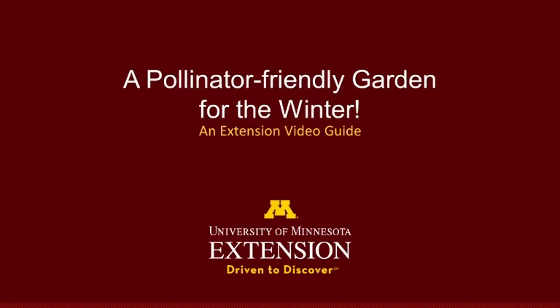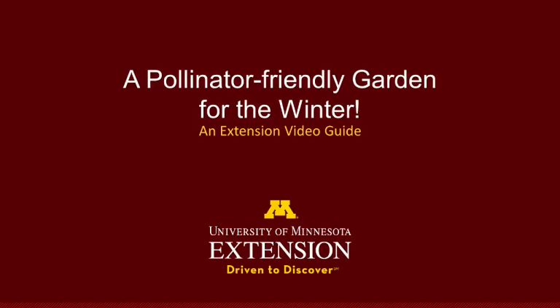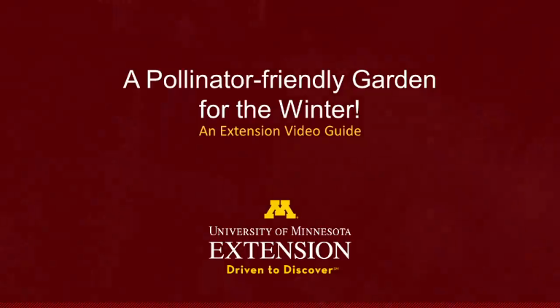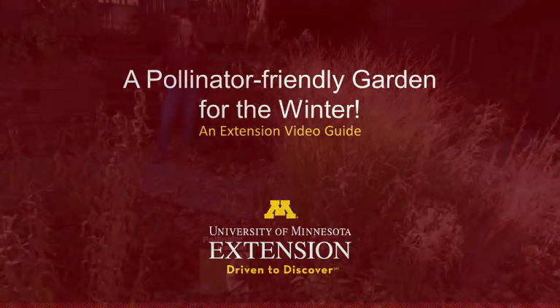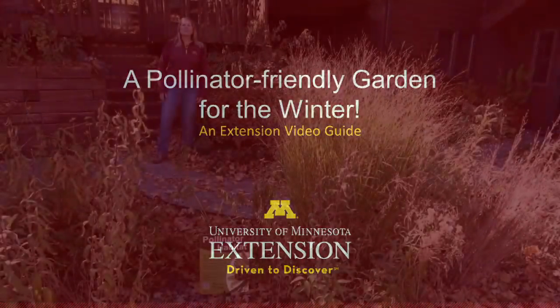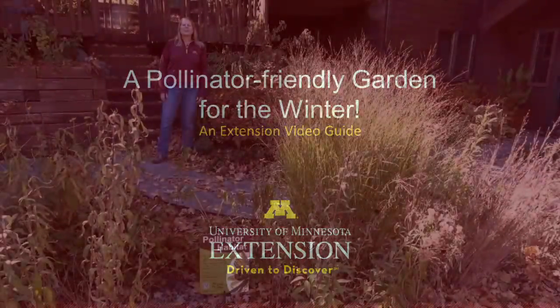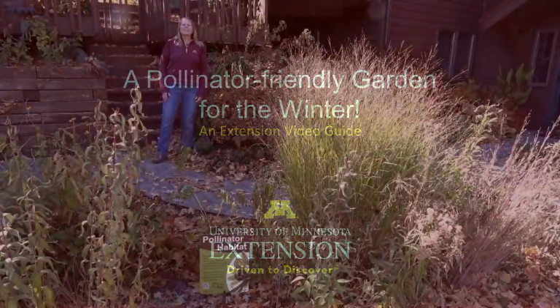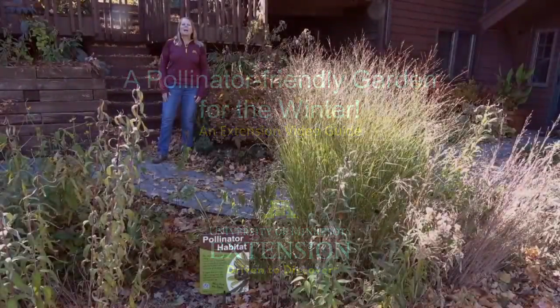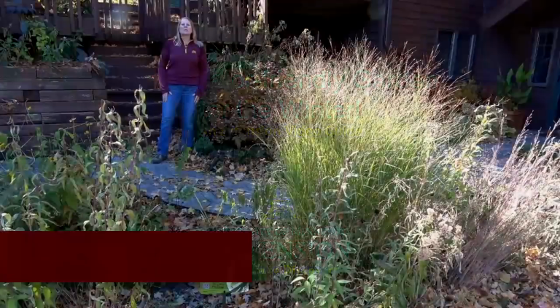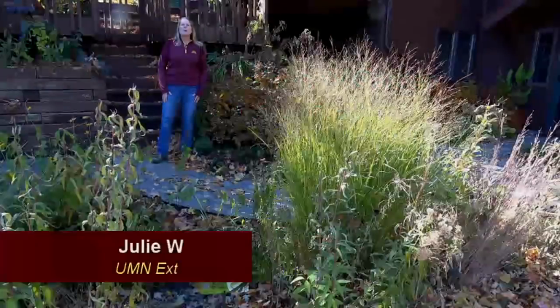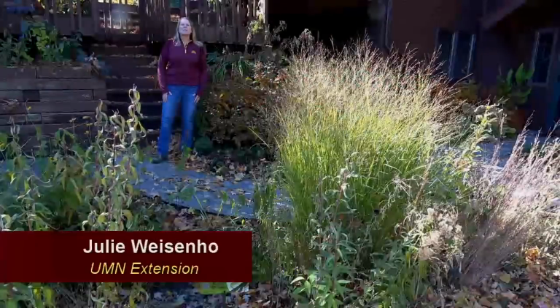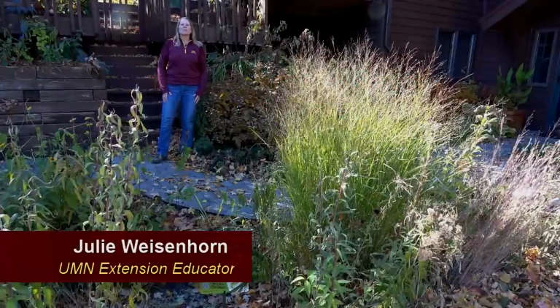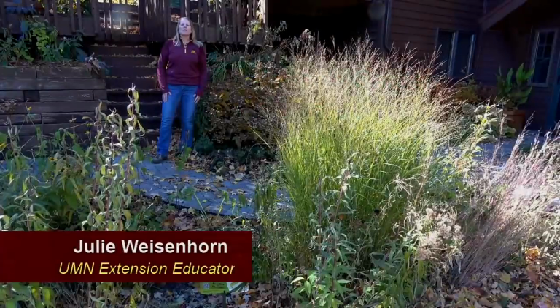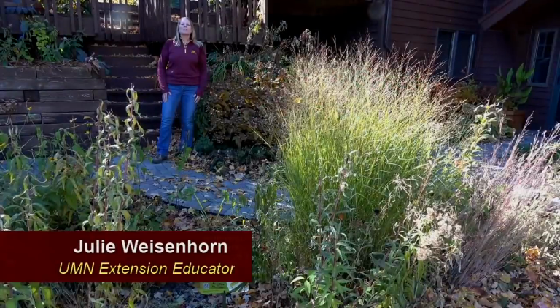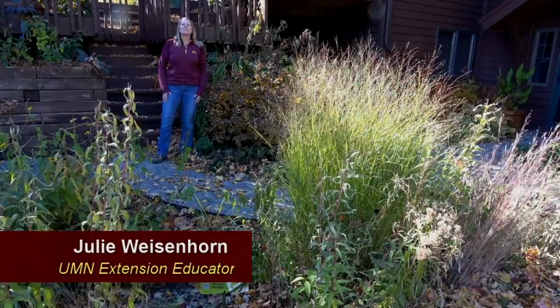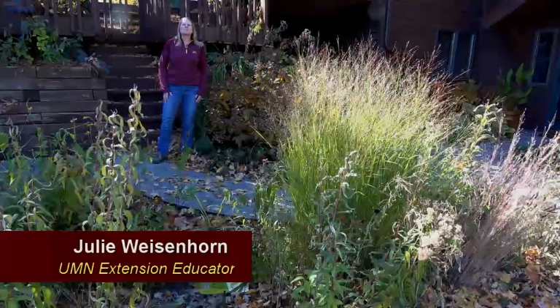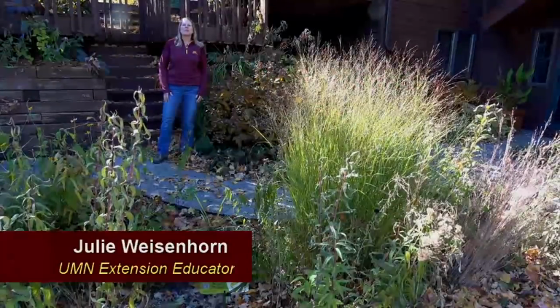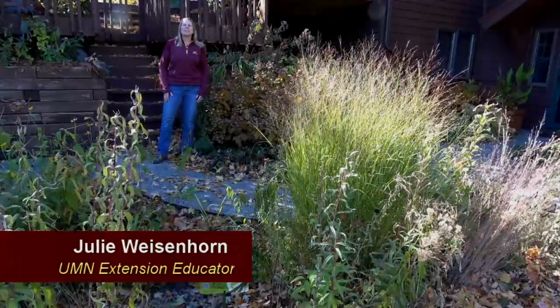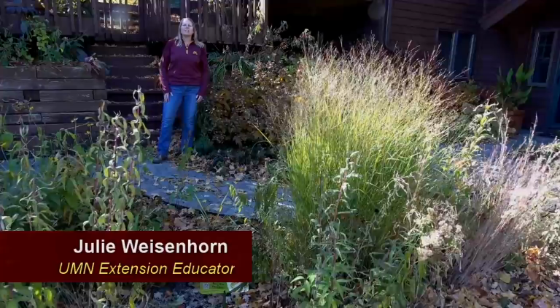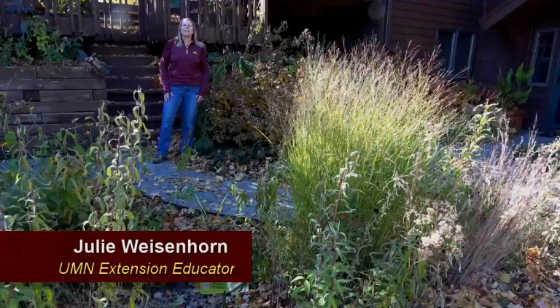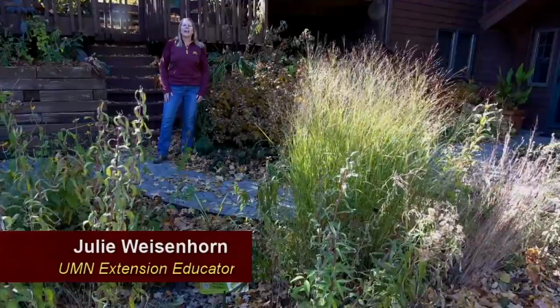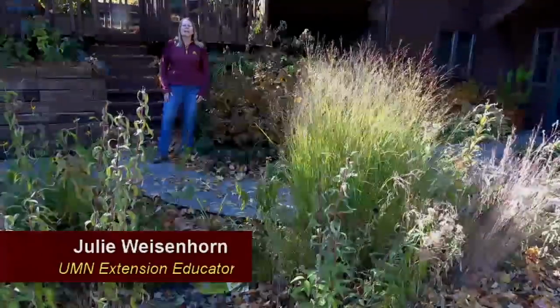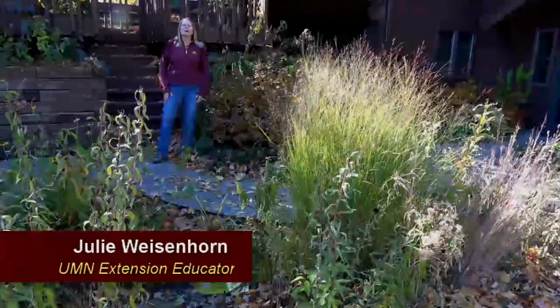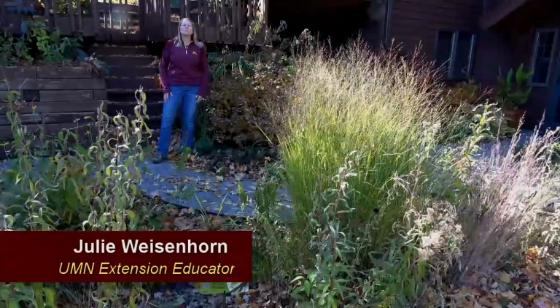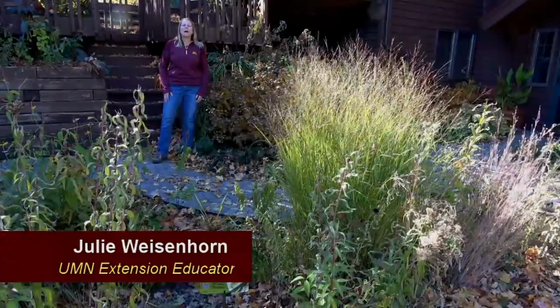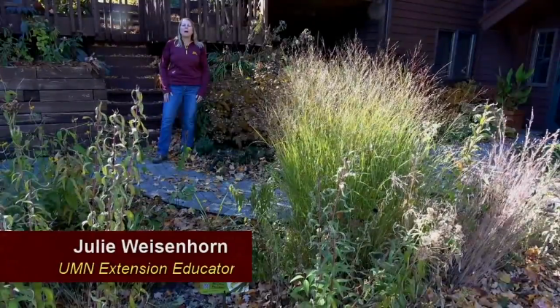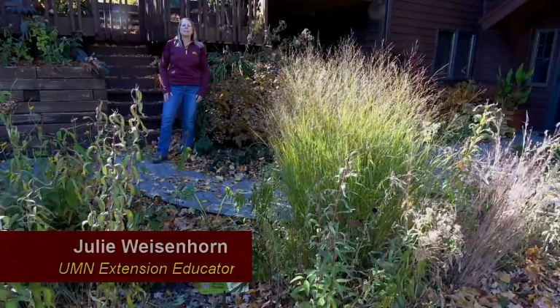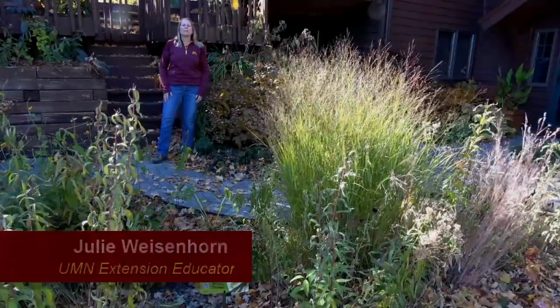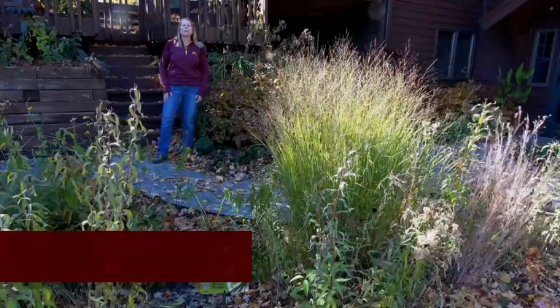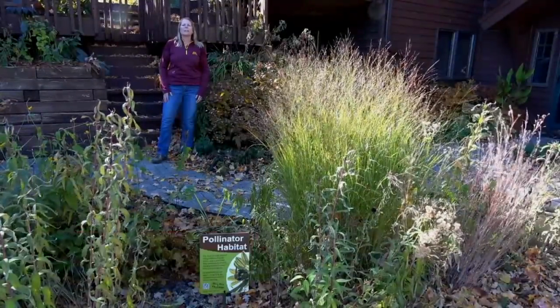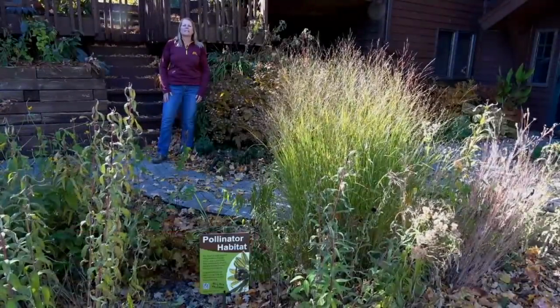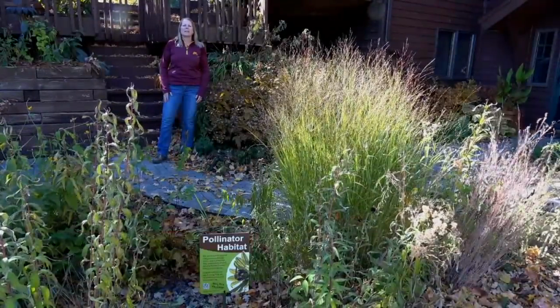Hi, Minnesota gardeners. I'm Julie Weisenhorn with University of Minnesota Extension, and welcome to My Pollinator Friendly Landscape.